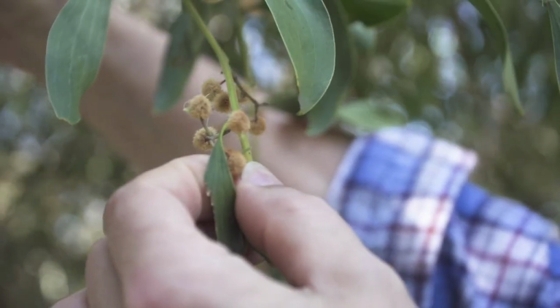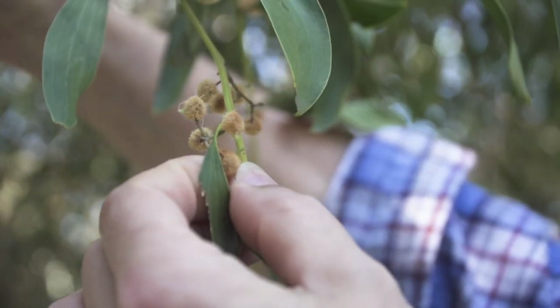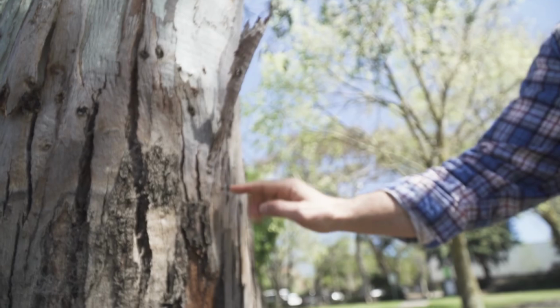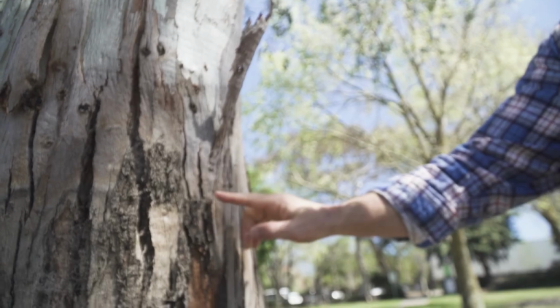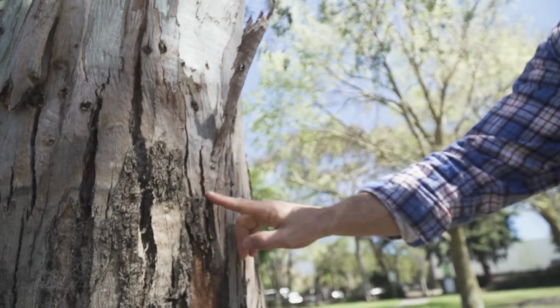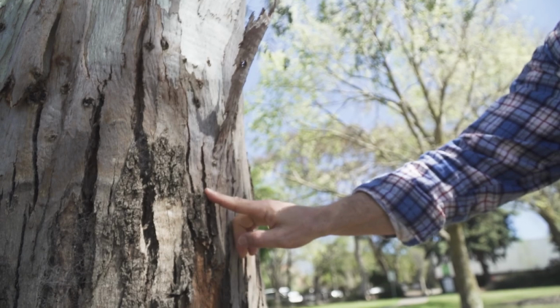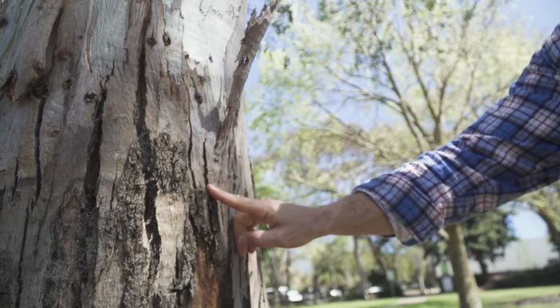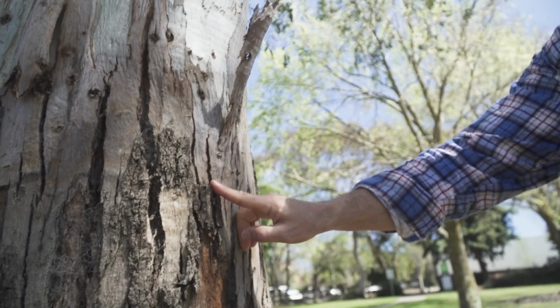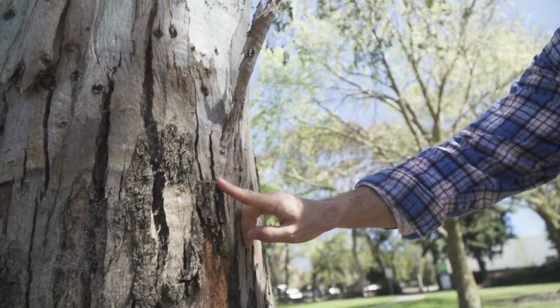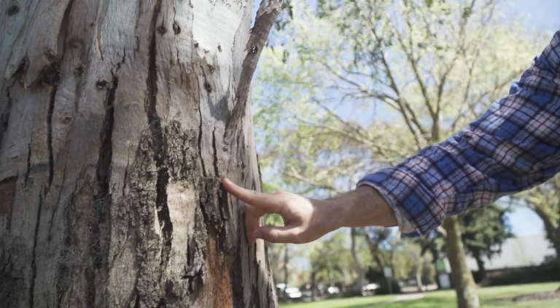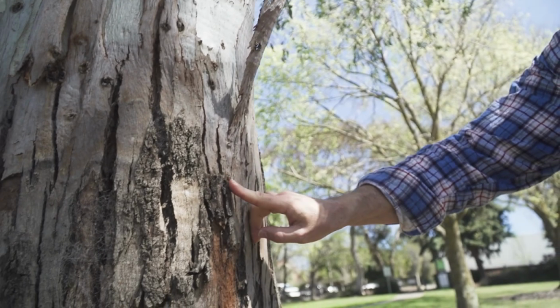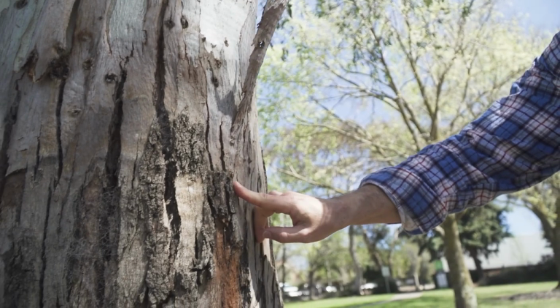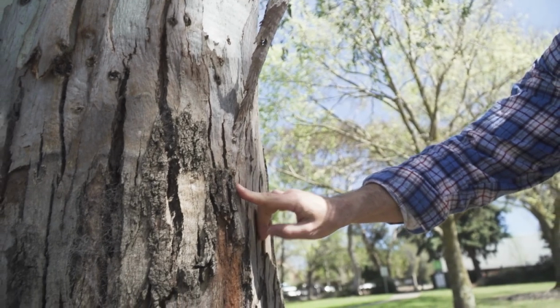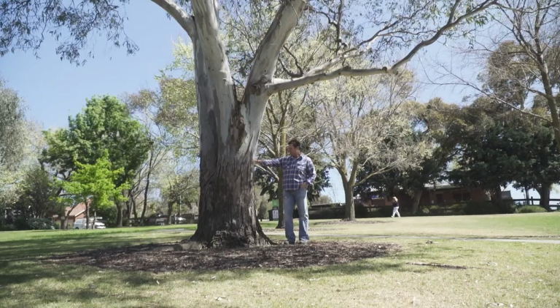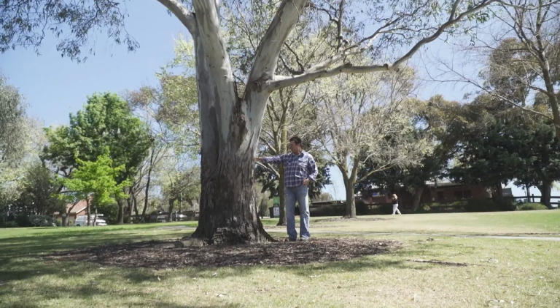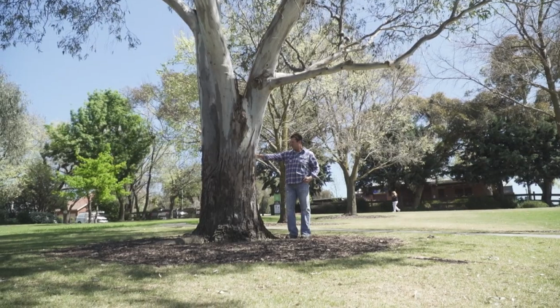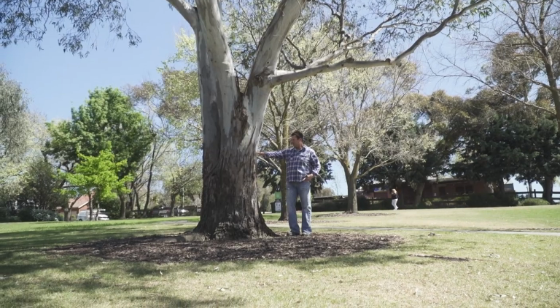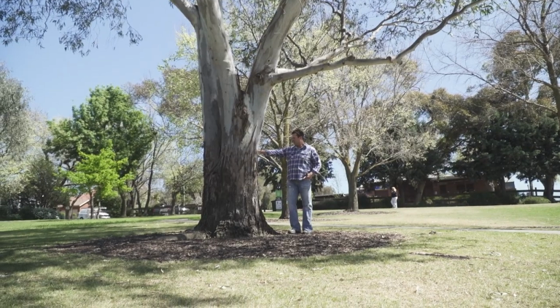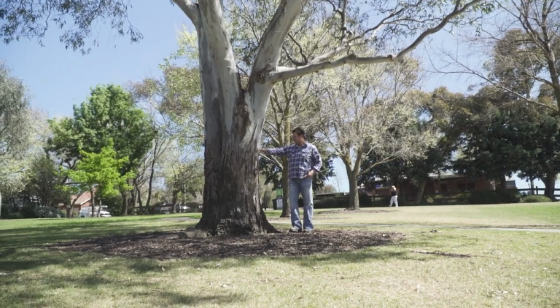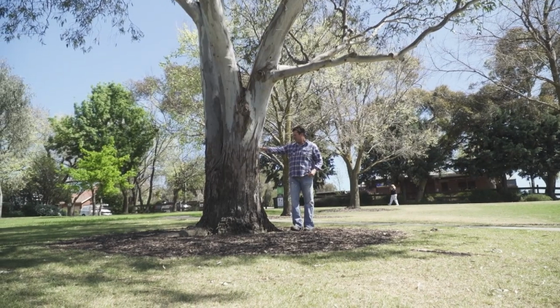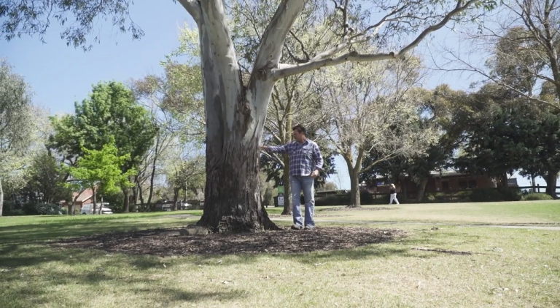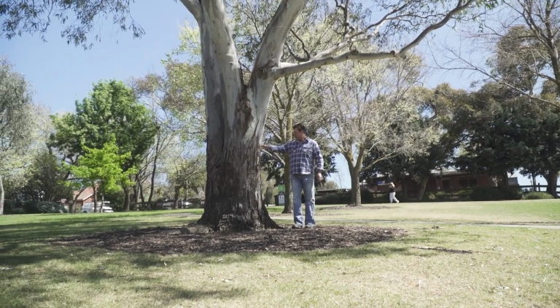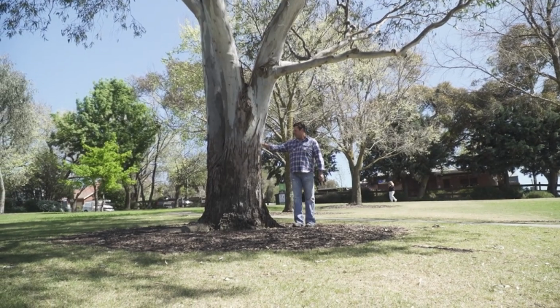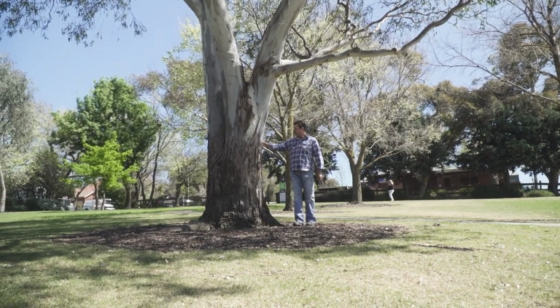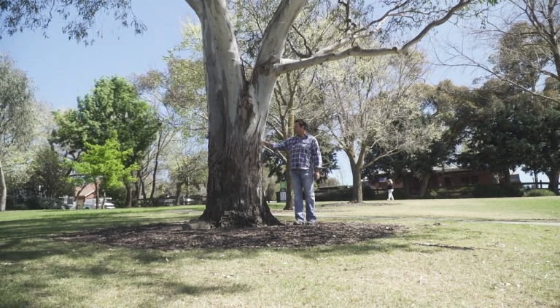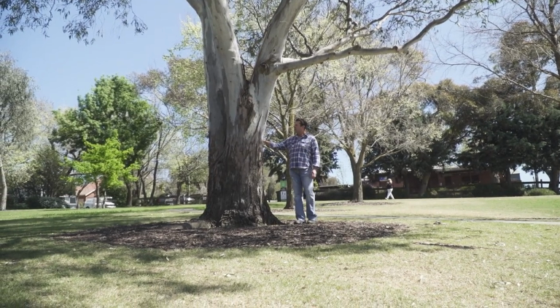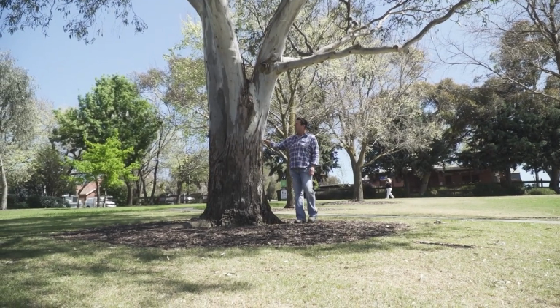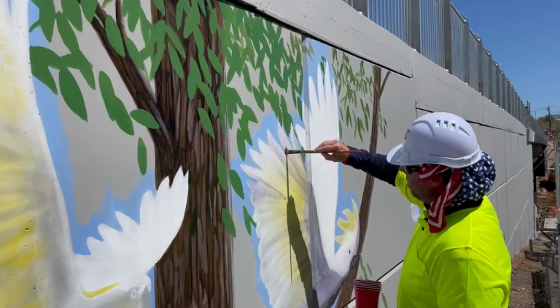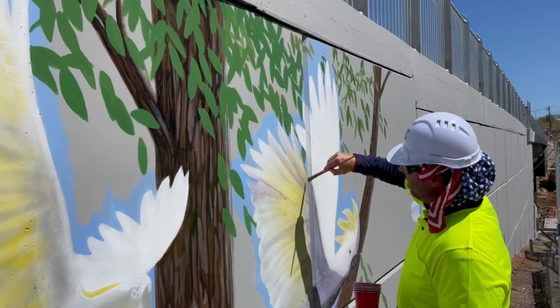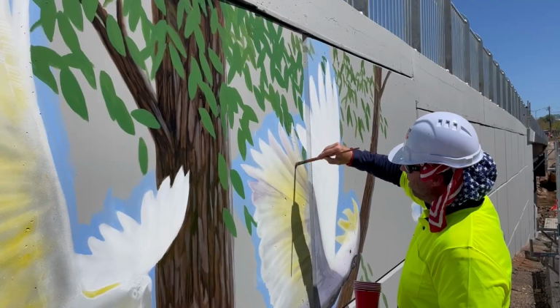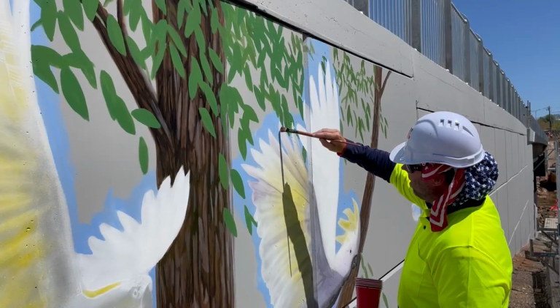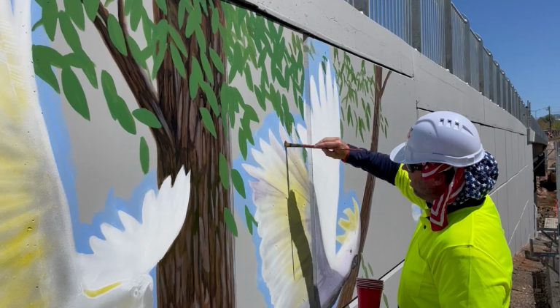This place means a lot to me. I love nature. I love animals. I love the wildlife around here.